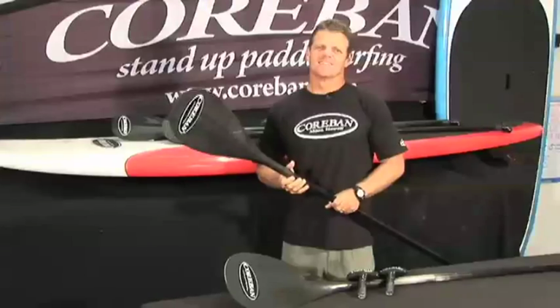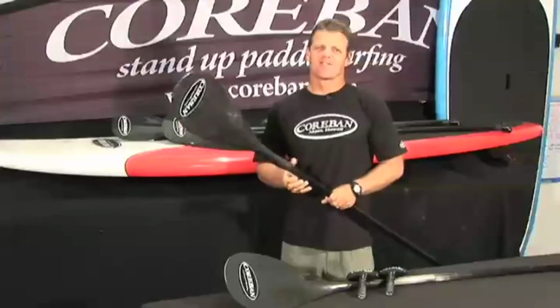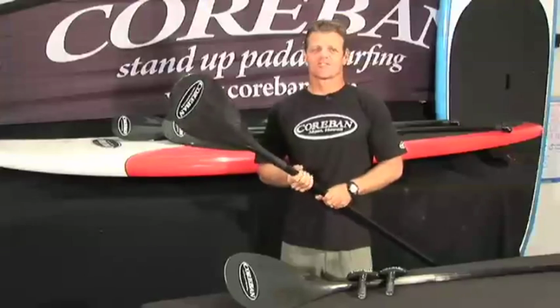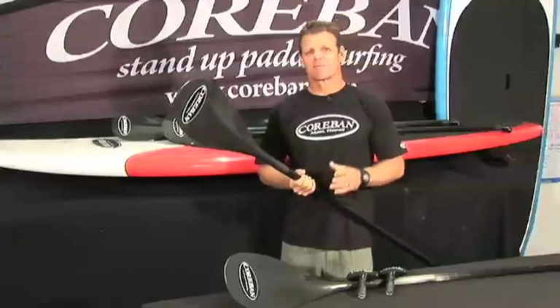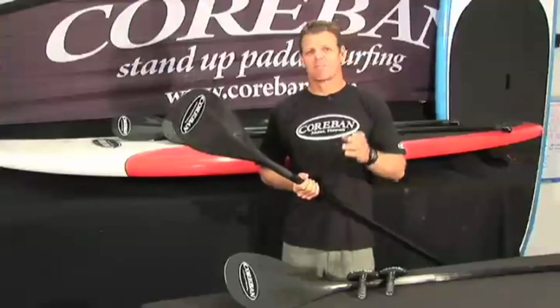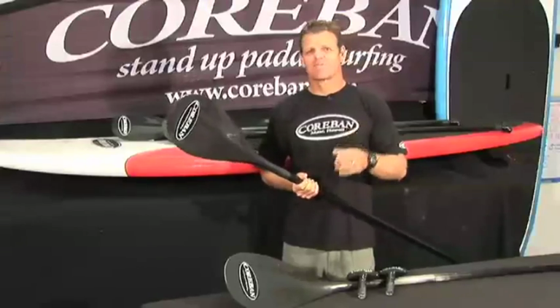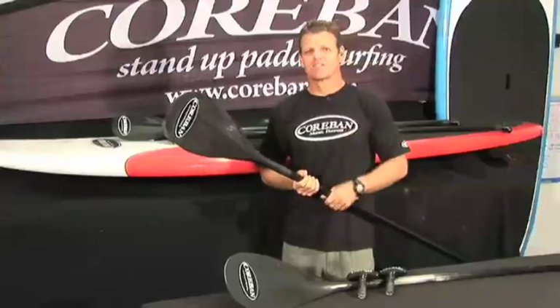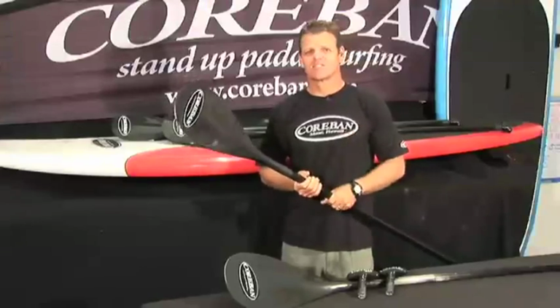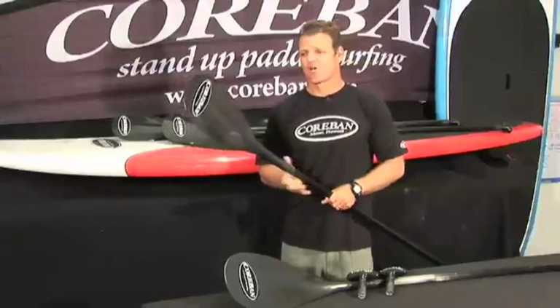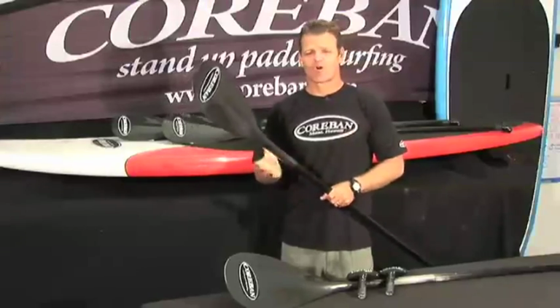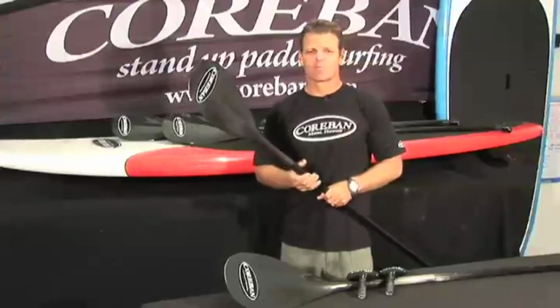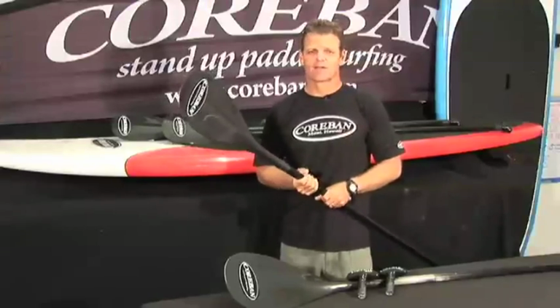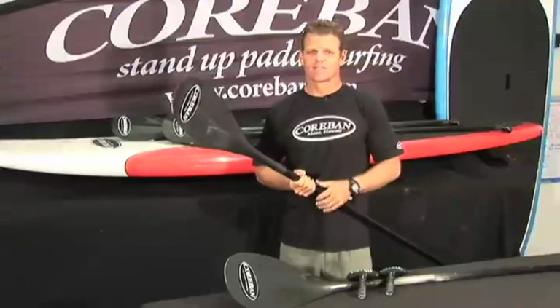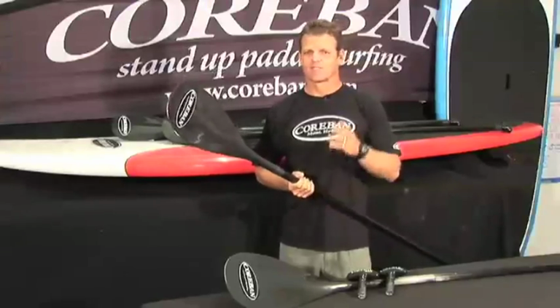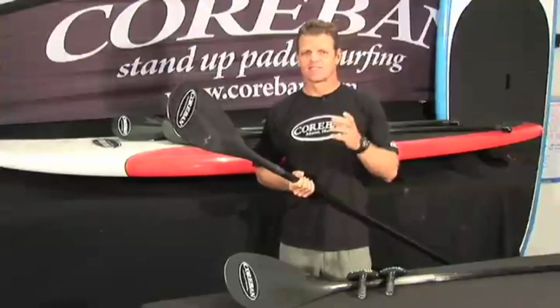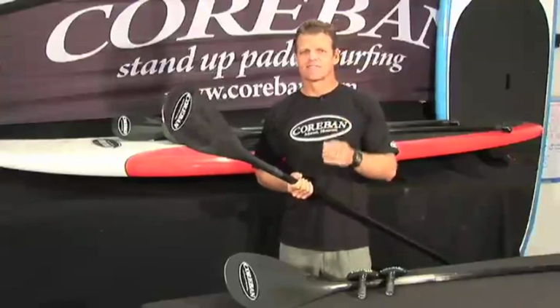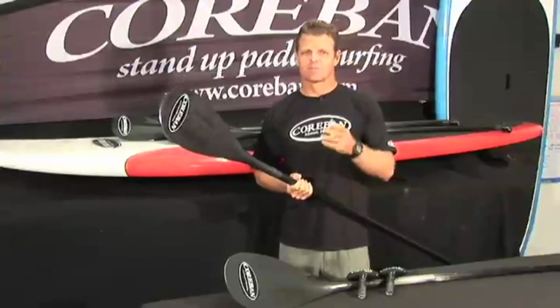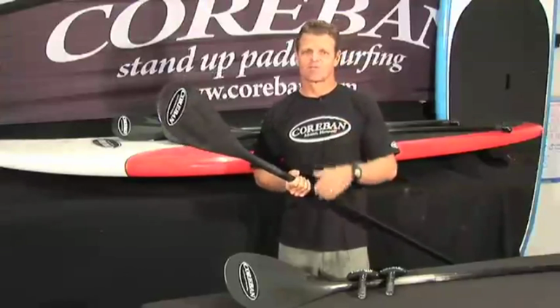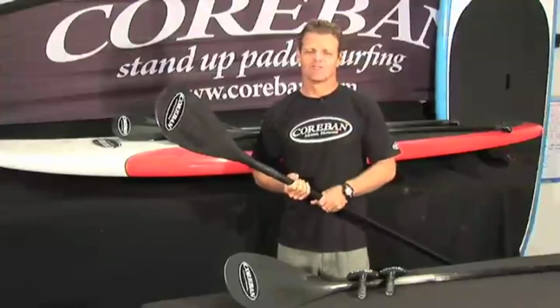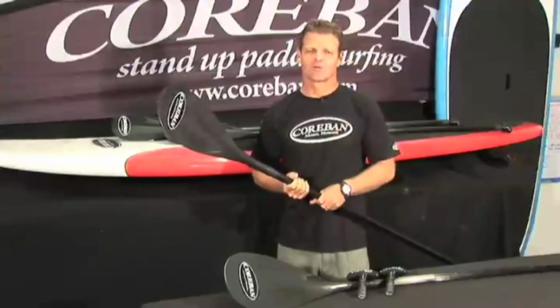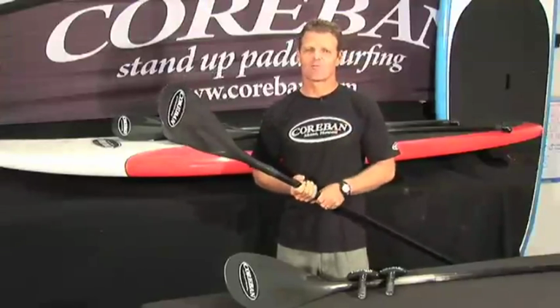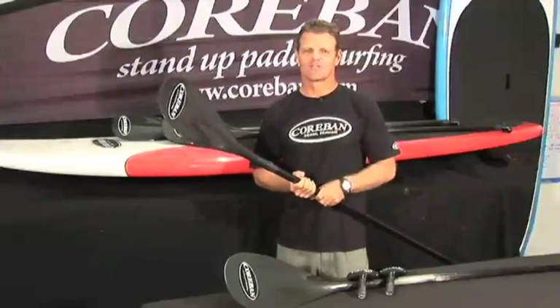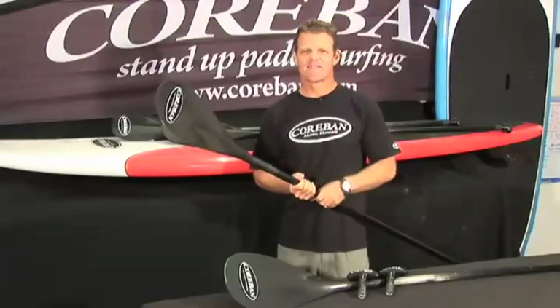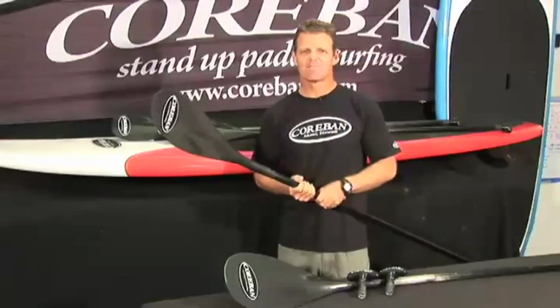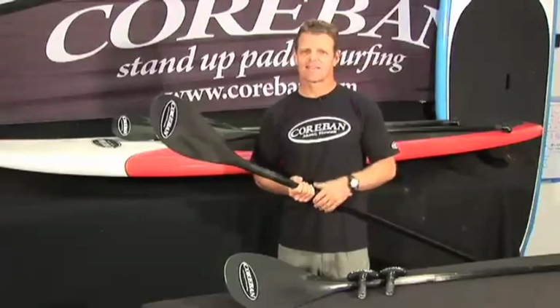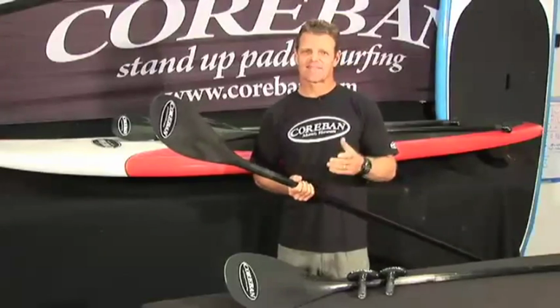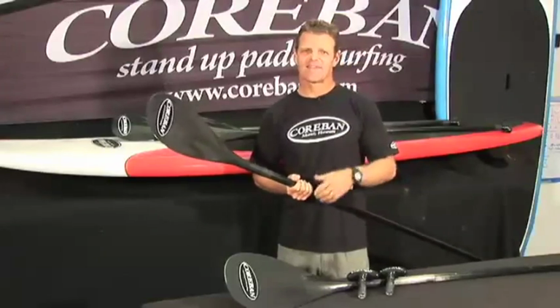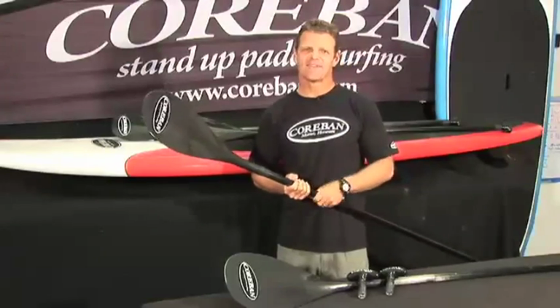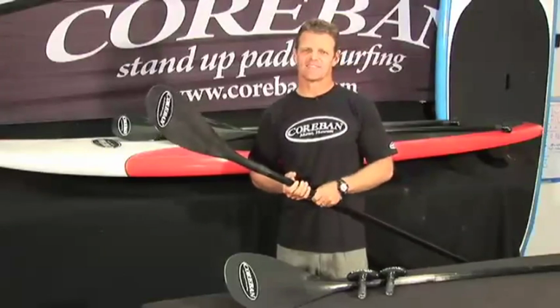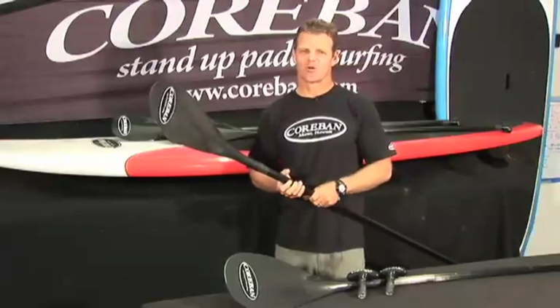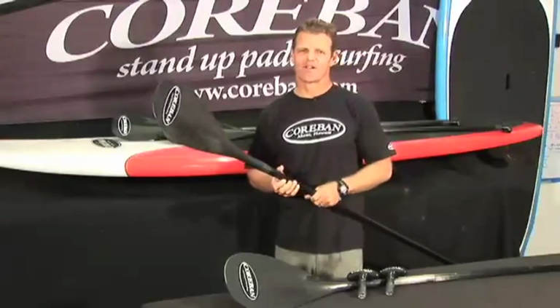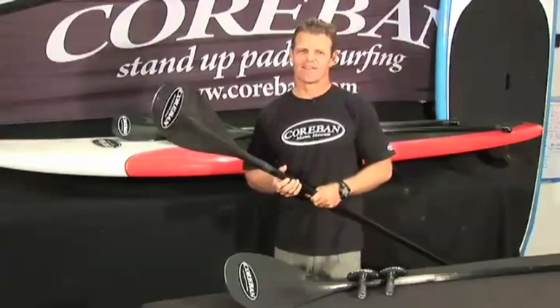Those are just some of the main features of the Corbin paddles, designed especially for you. We hope you enjoy them — get out there and enjoy the ride.